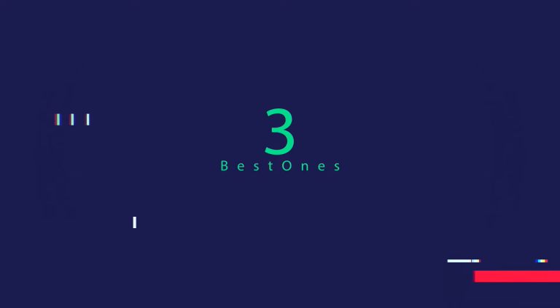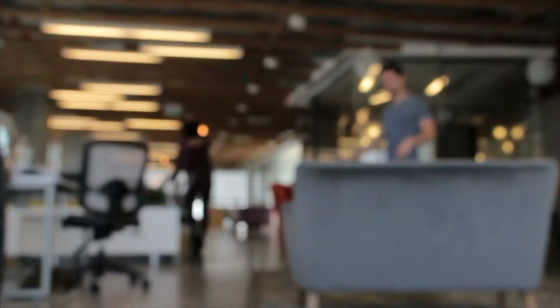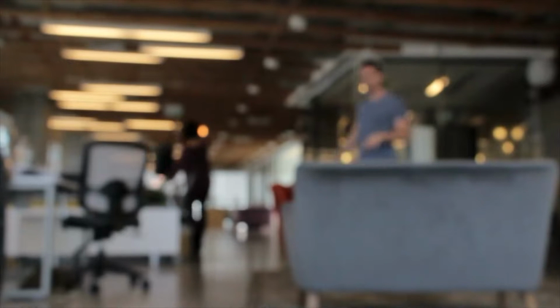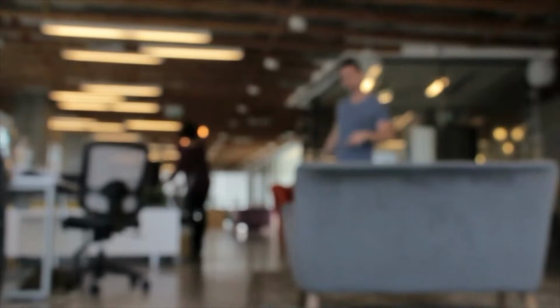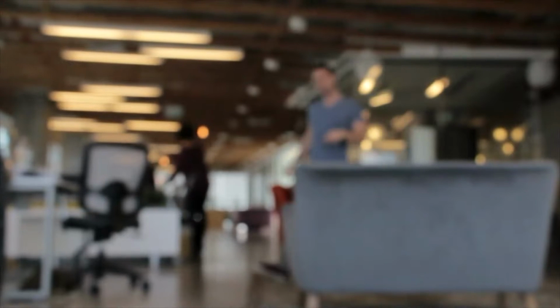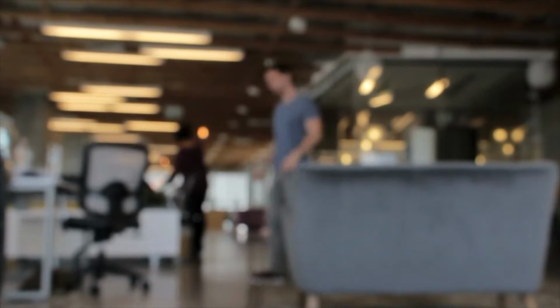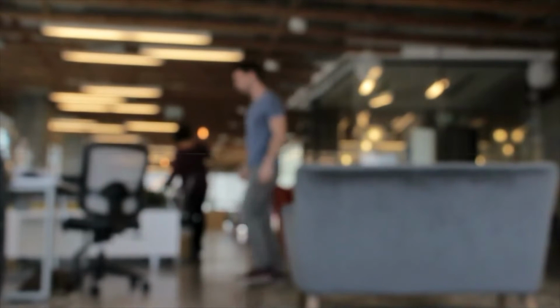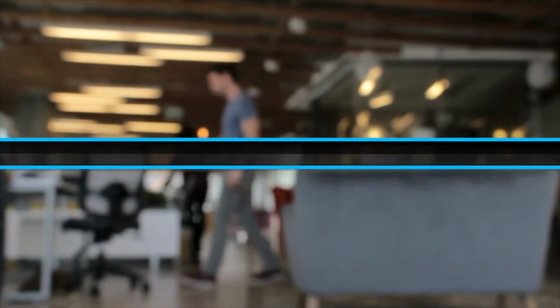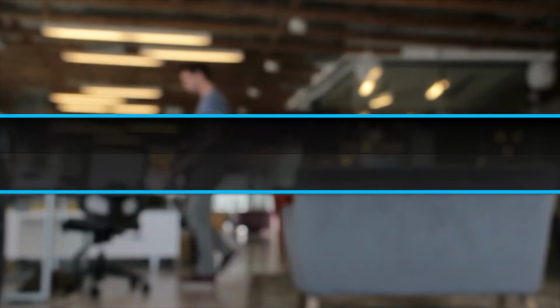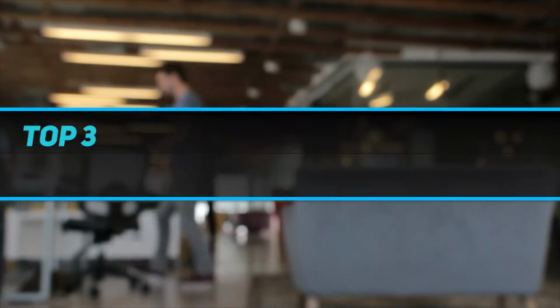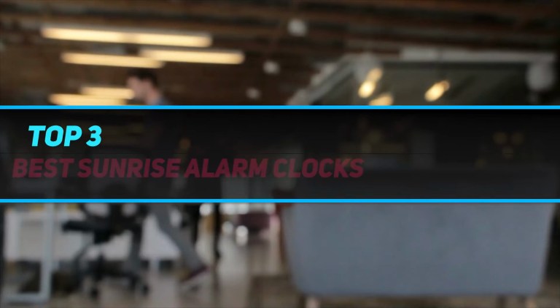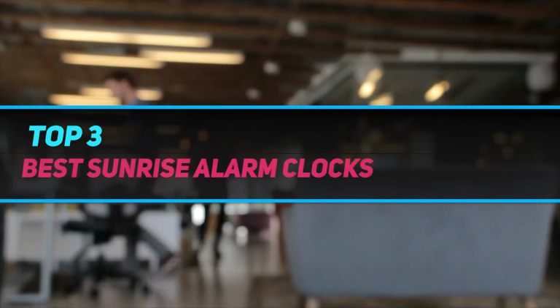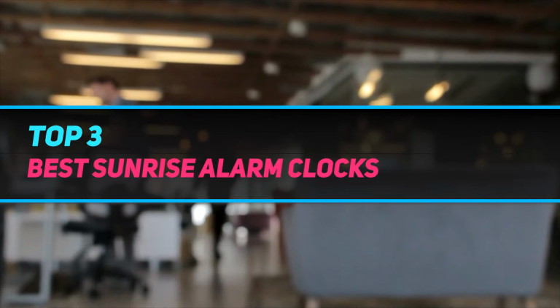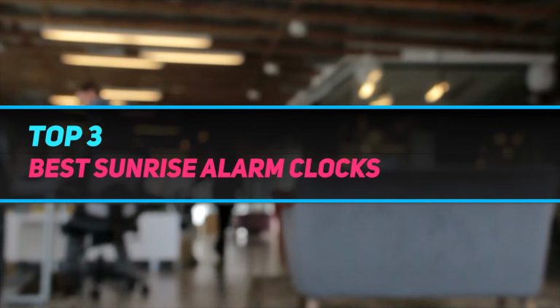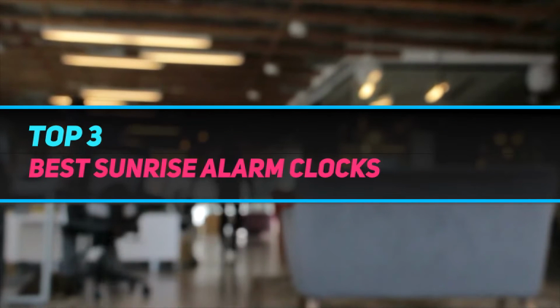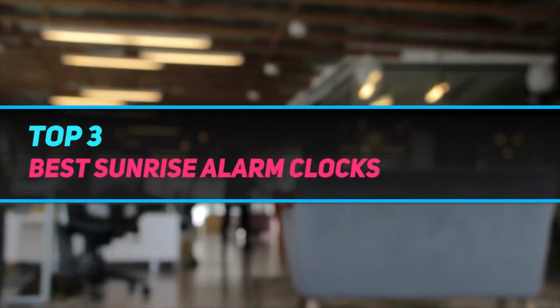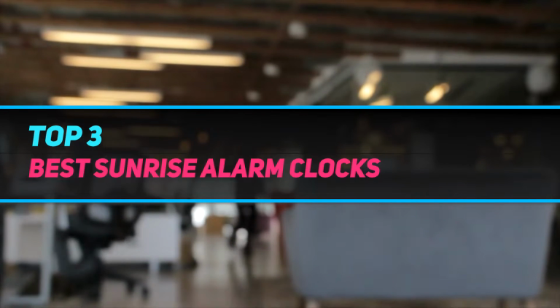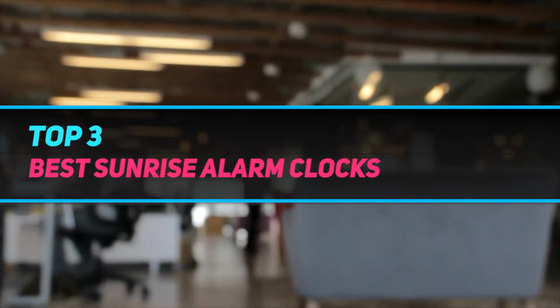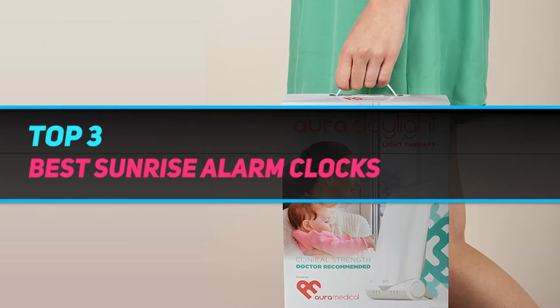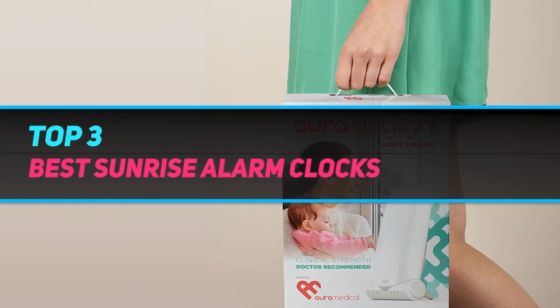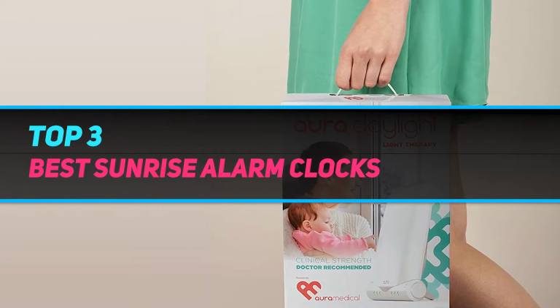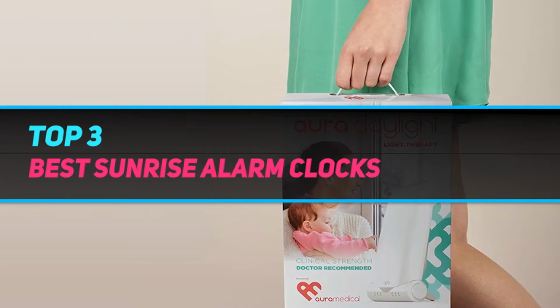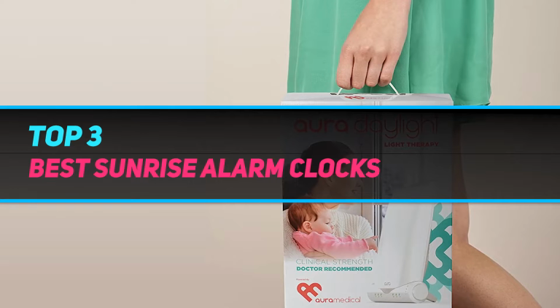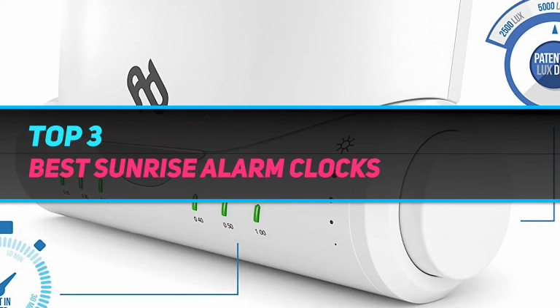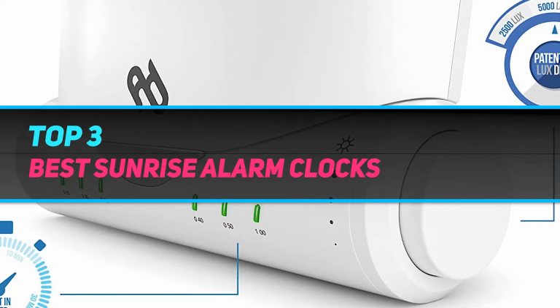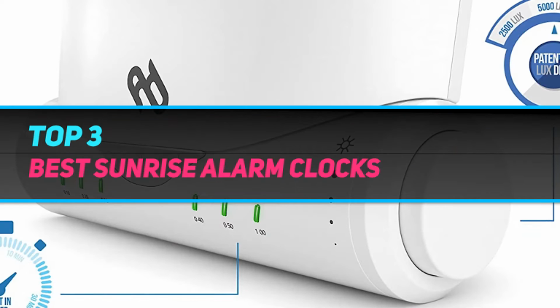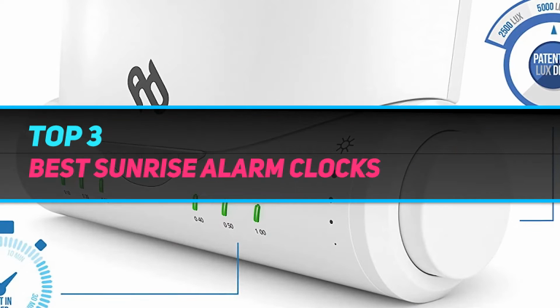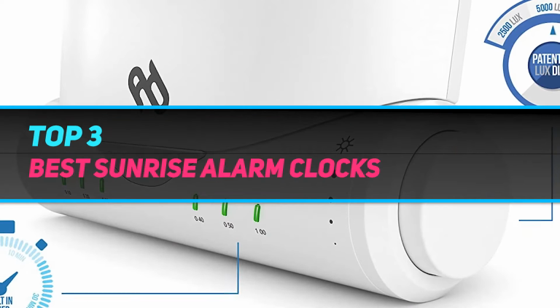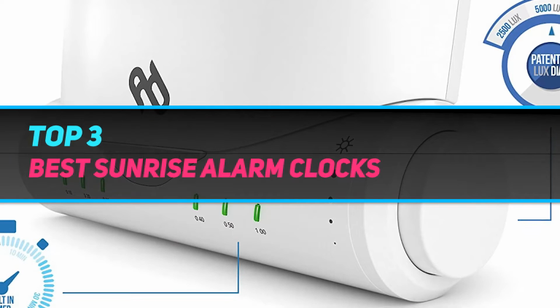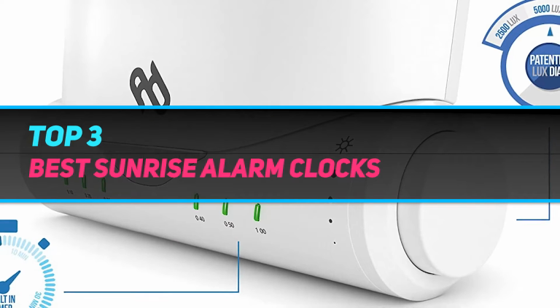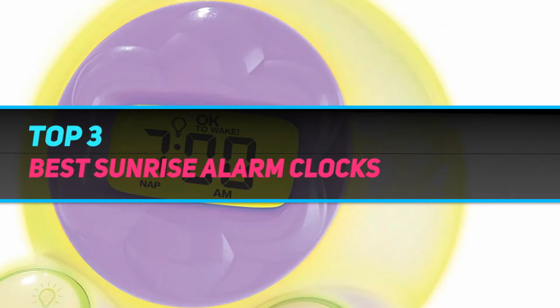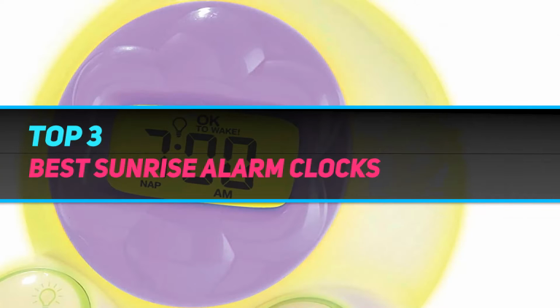Hi guys, welcome back to my channel. In today's video, we're going to check out the top 3 best sunrise alarm clocks.